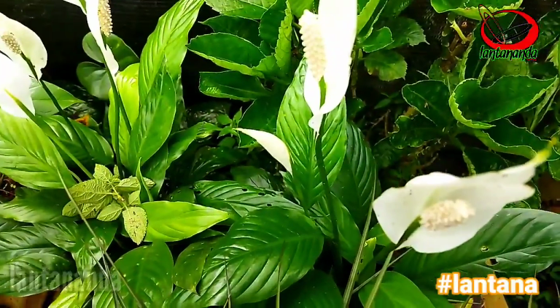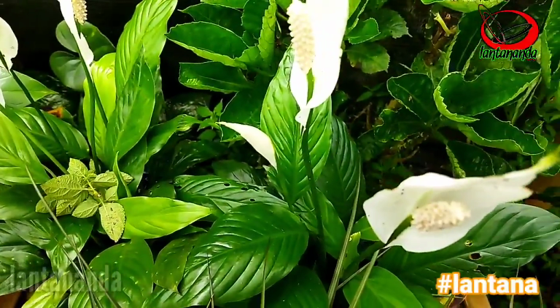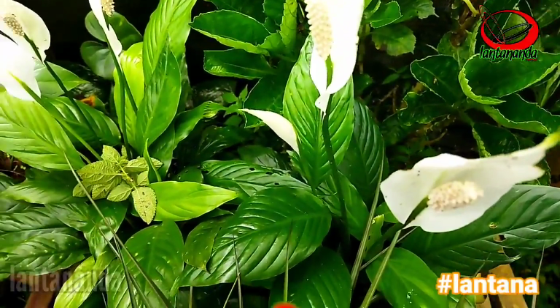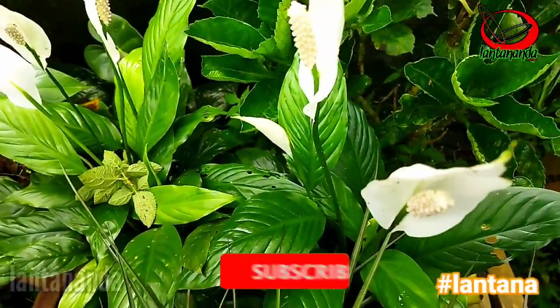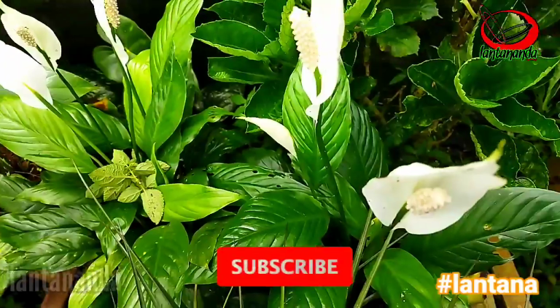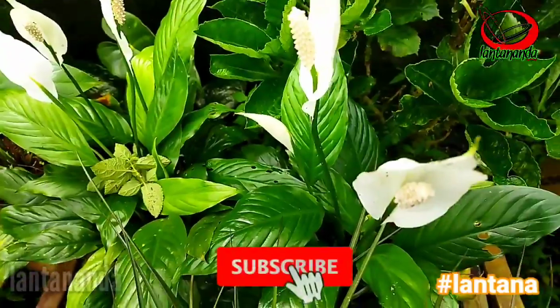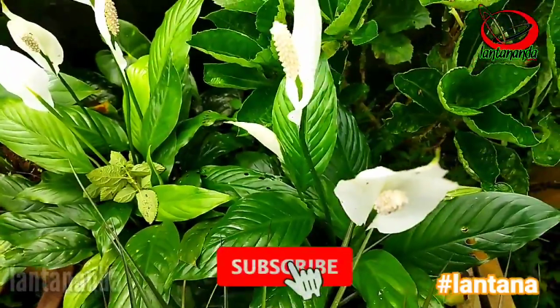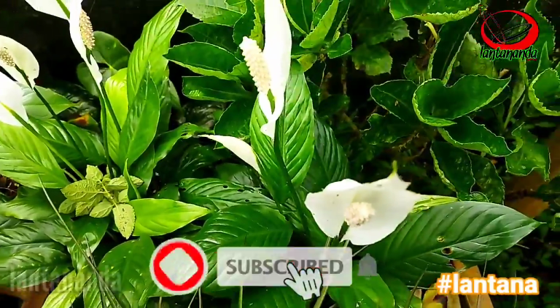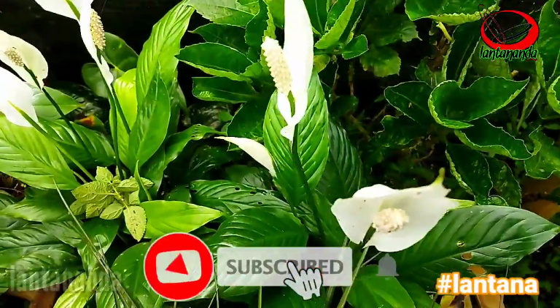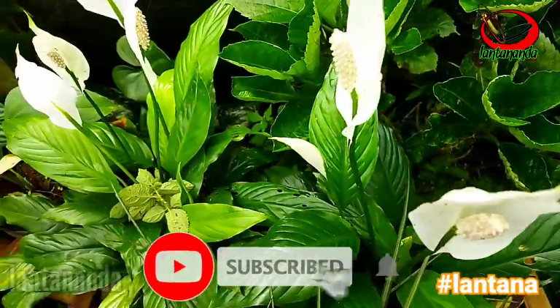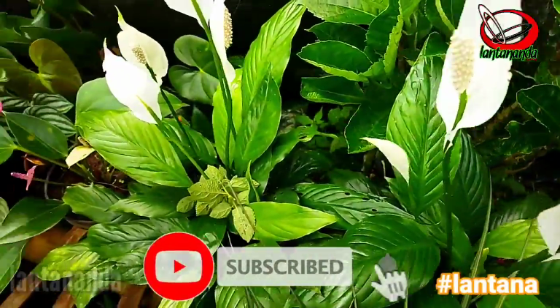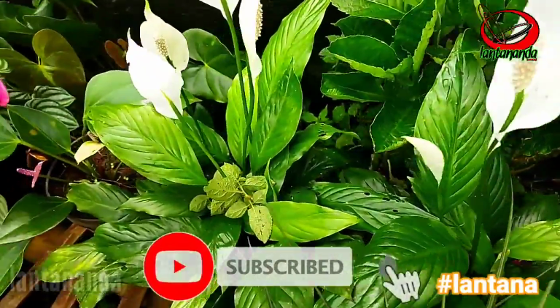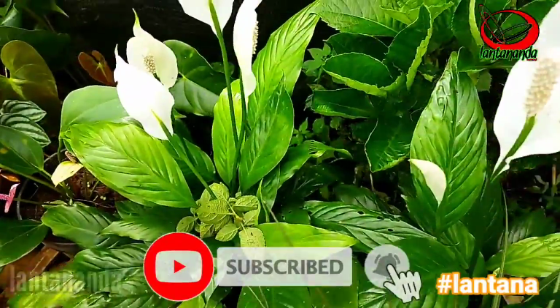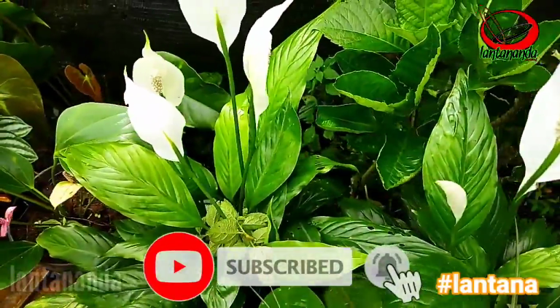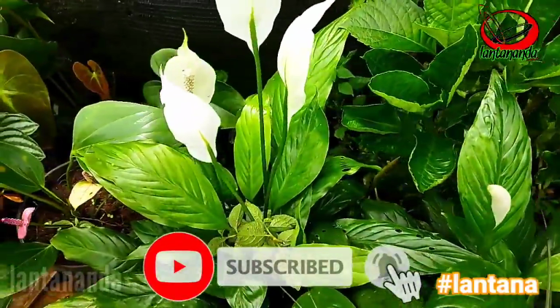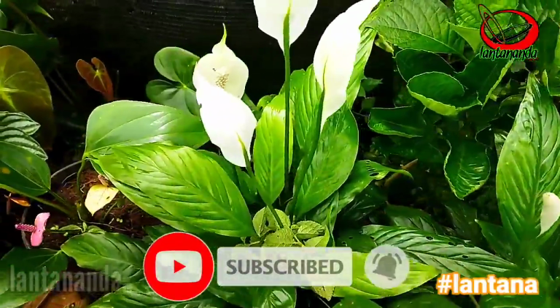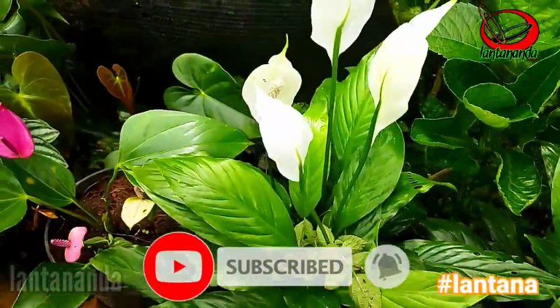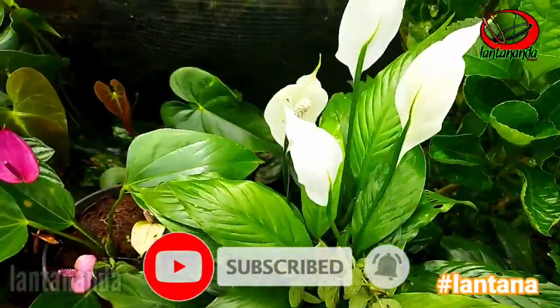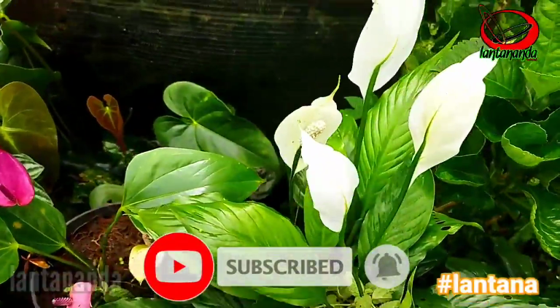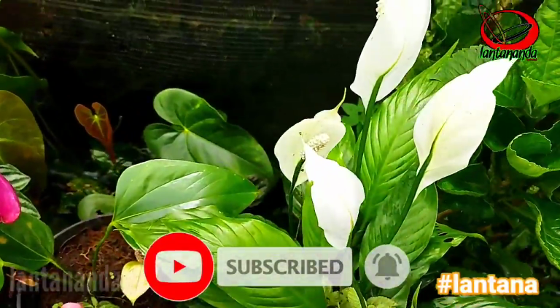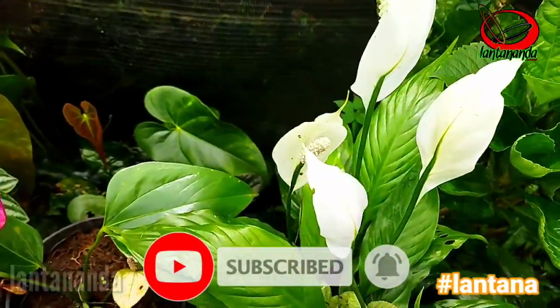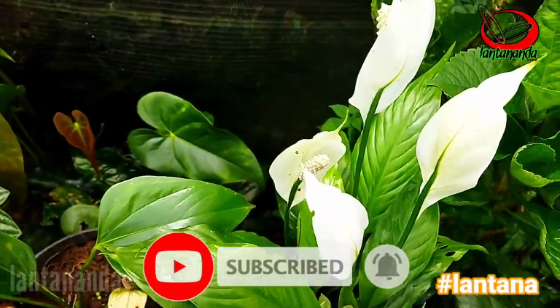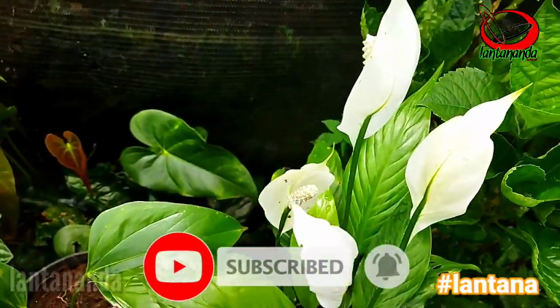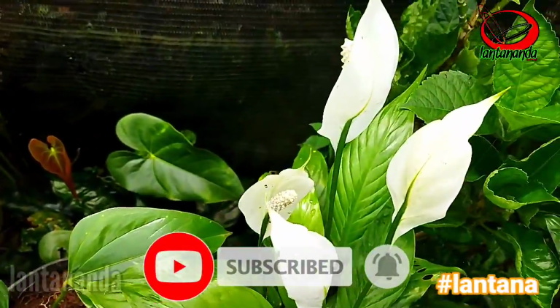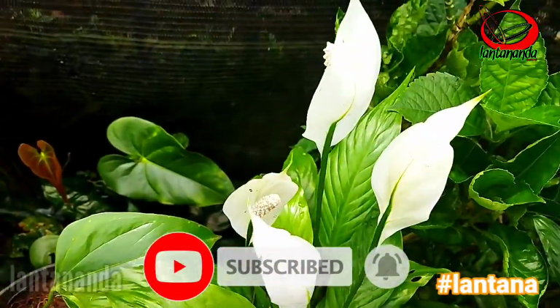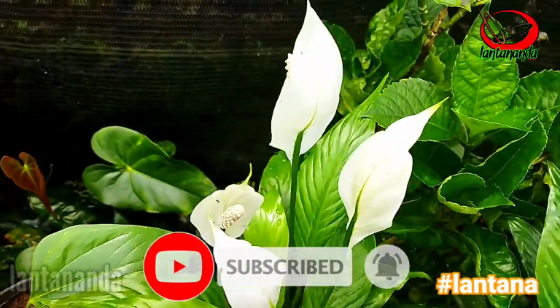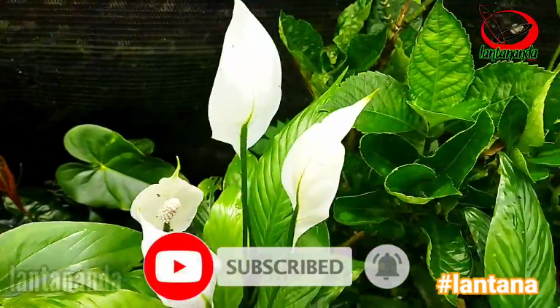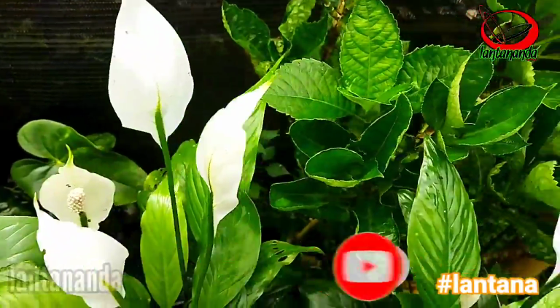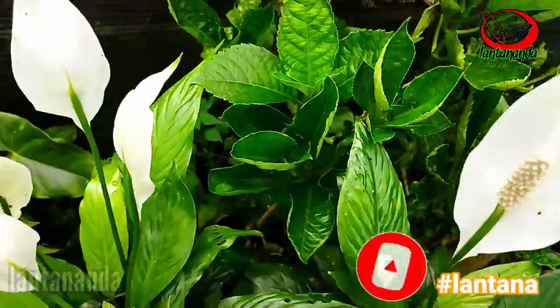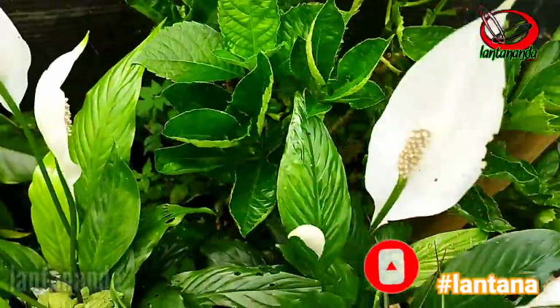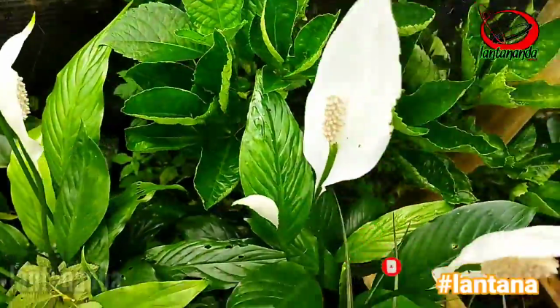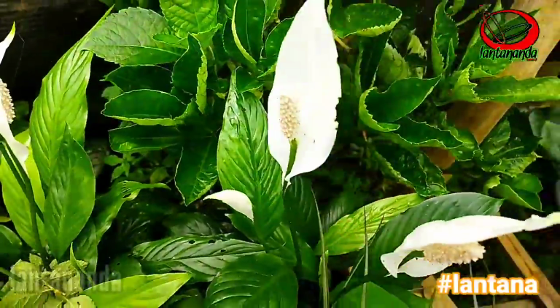Sebelum lanjut, silakan tekan tombol subscribe di bawah dan nyalakan lonceng notifikasinya.